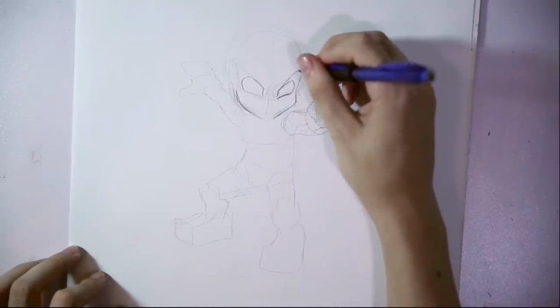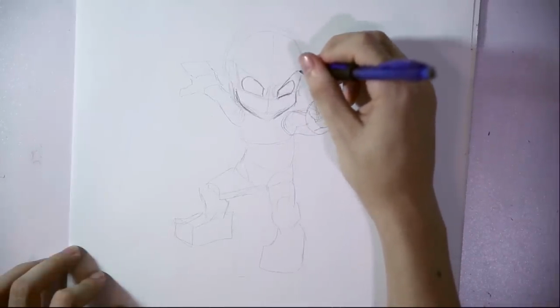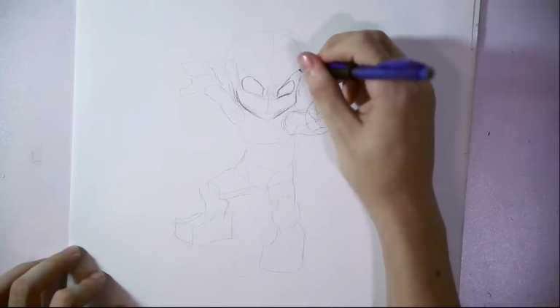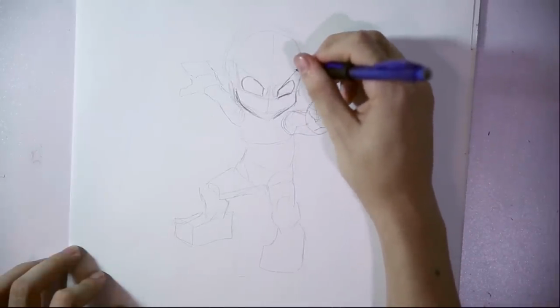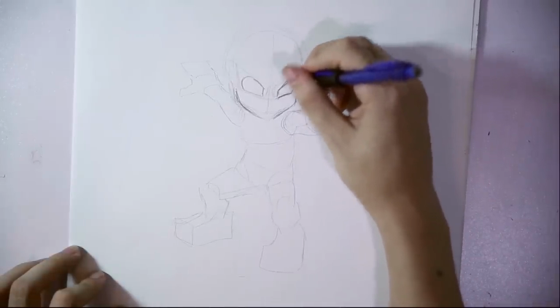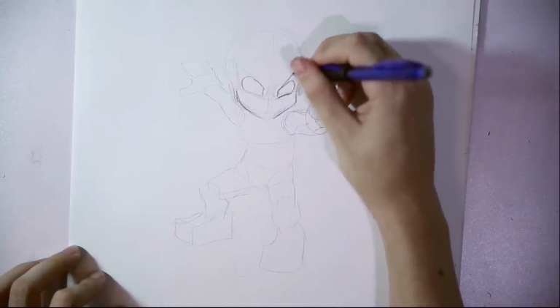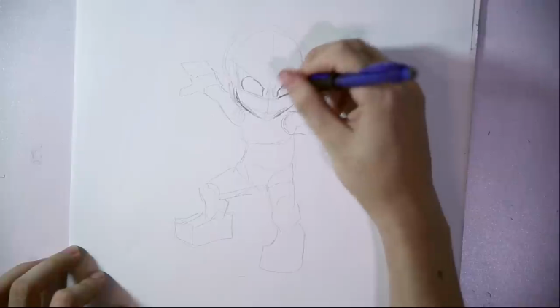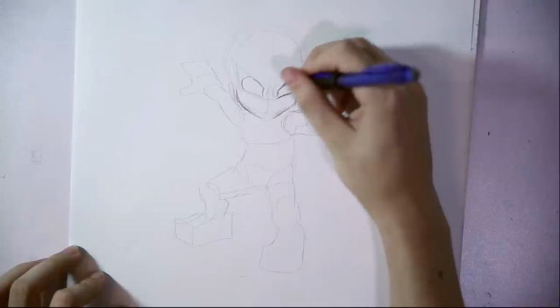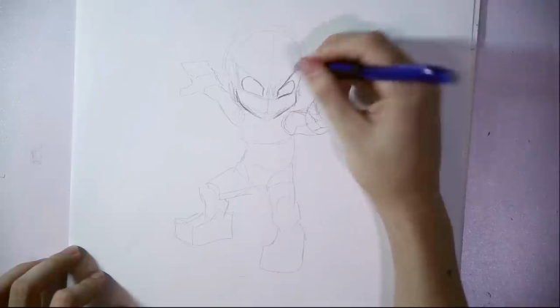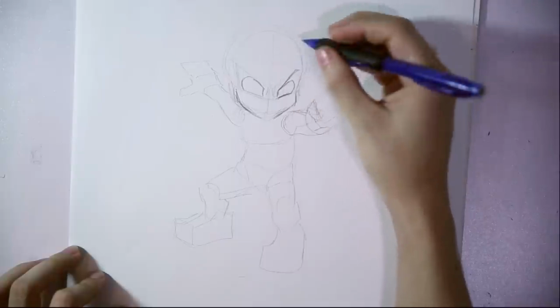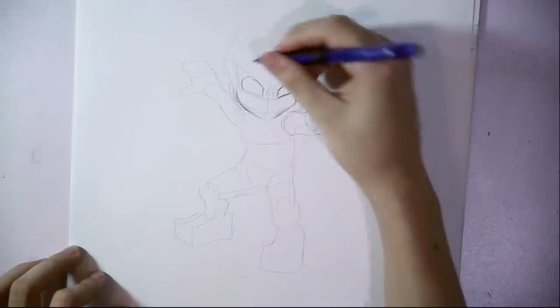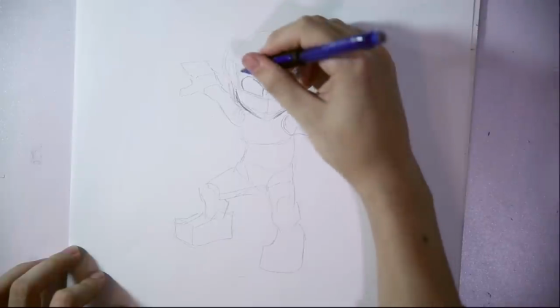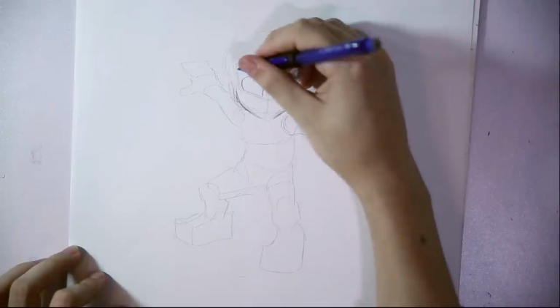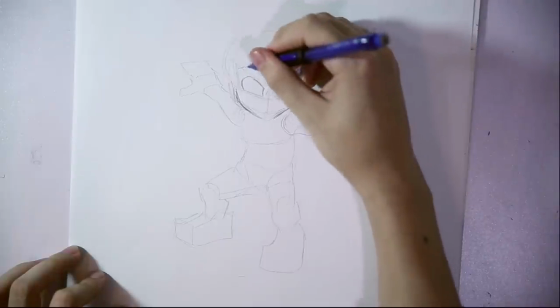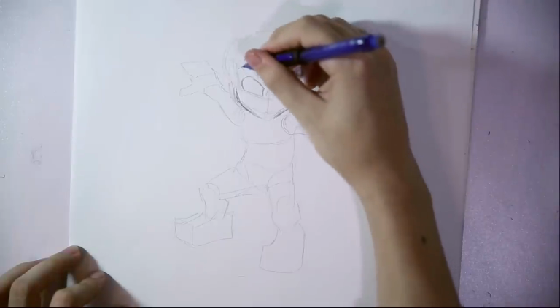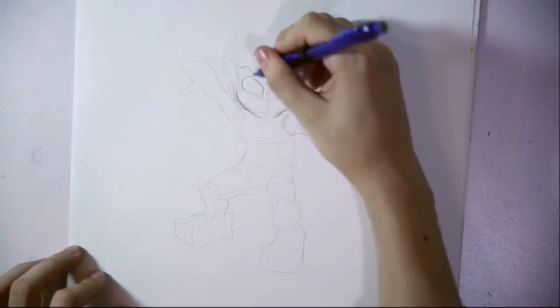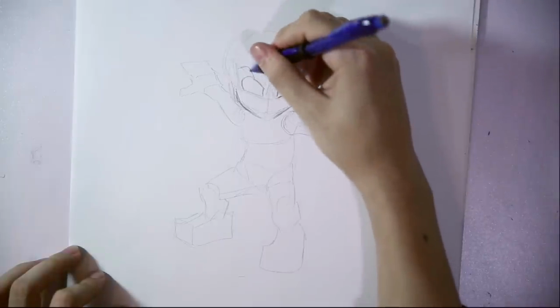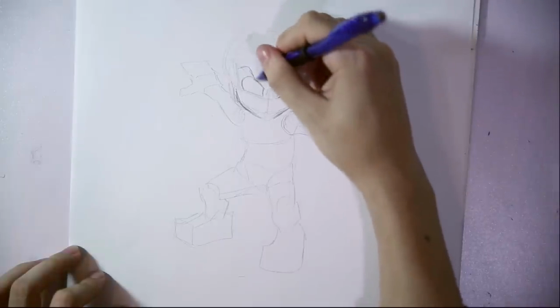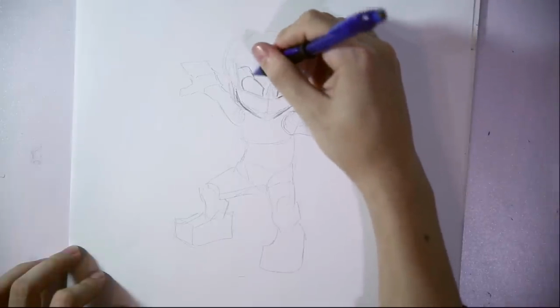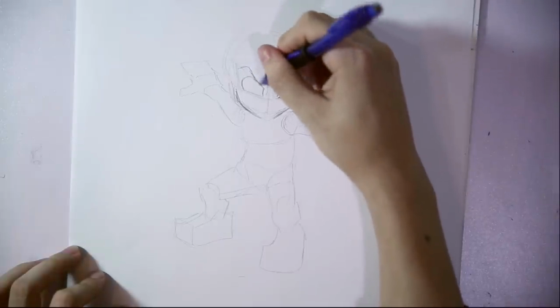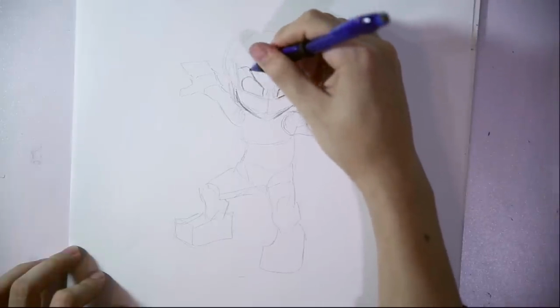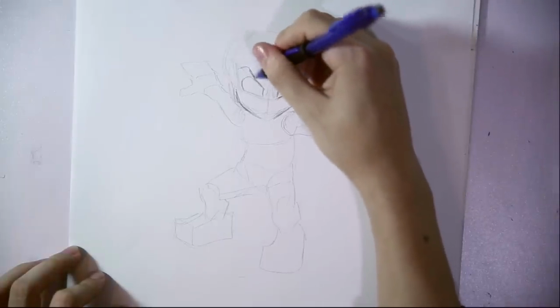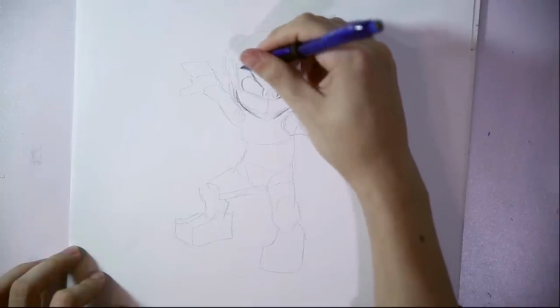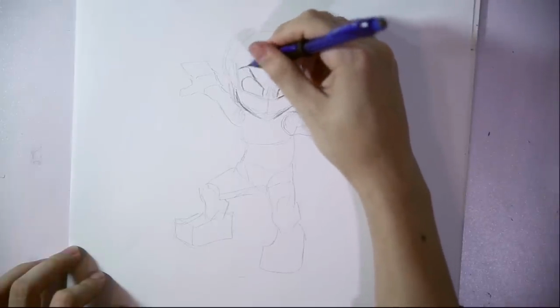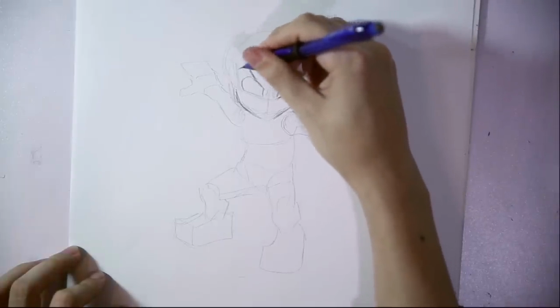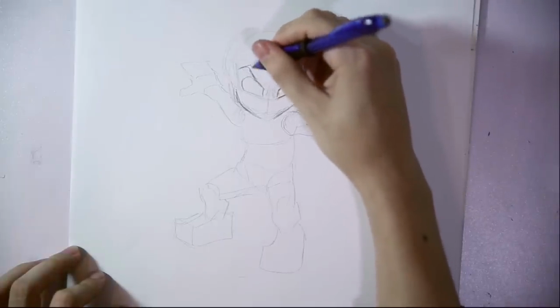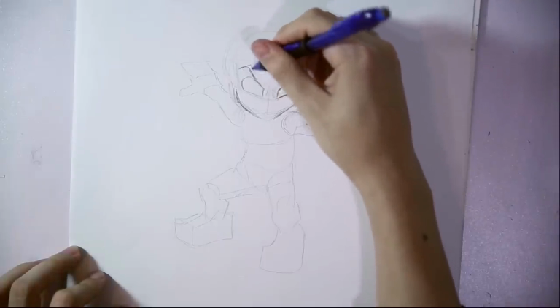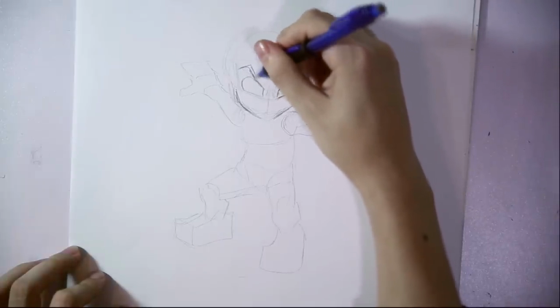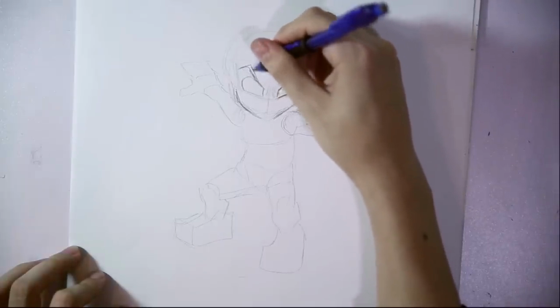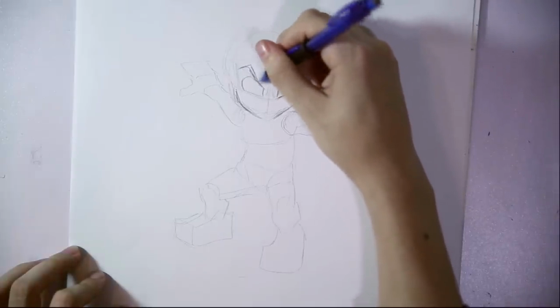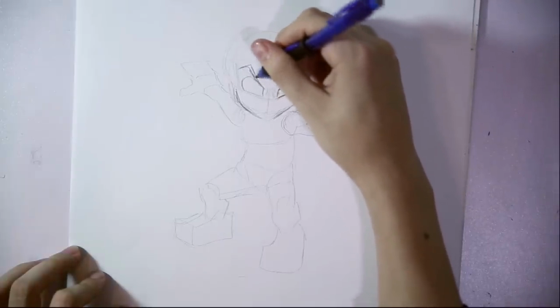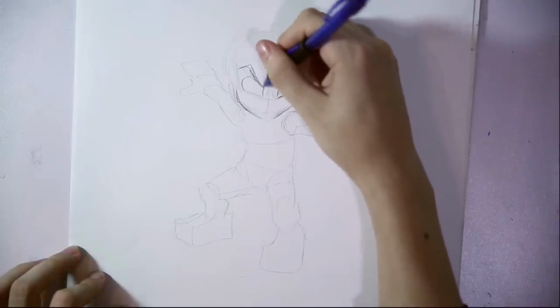I'm going to start now drawing the face — eyebrows, eyes, and the mouth.